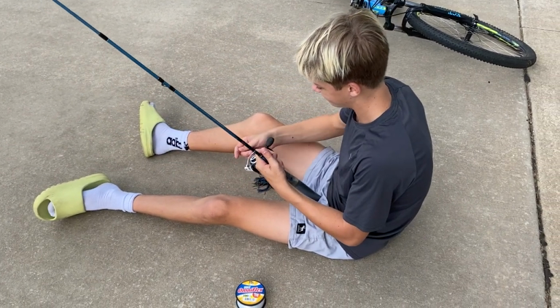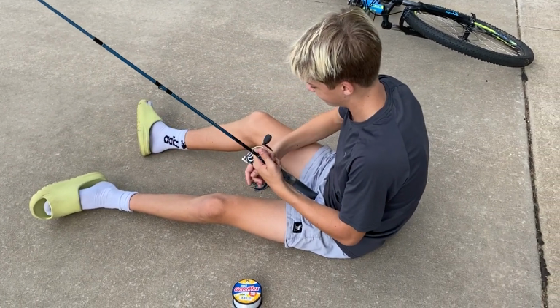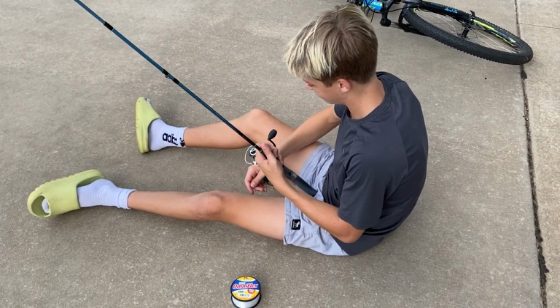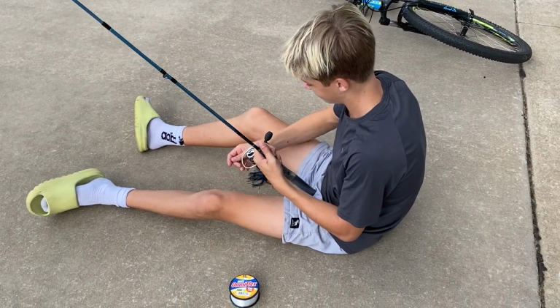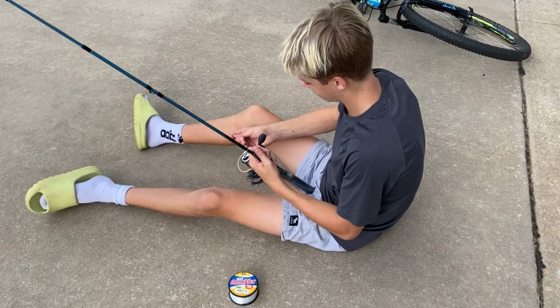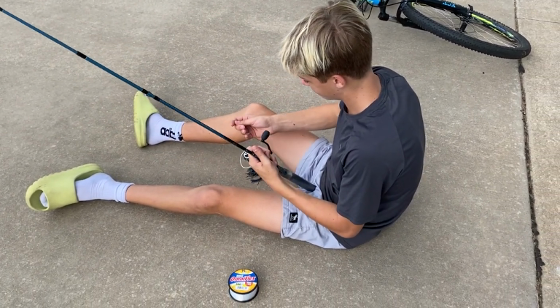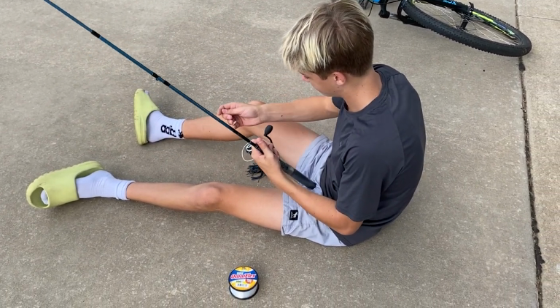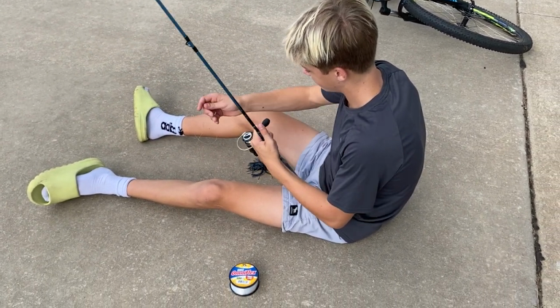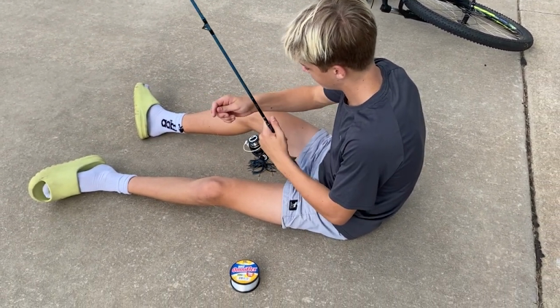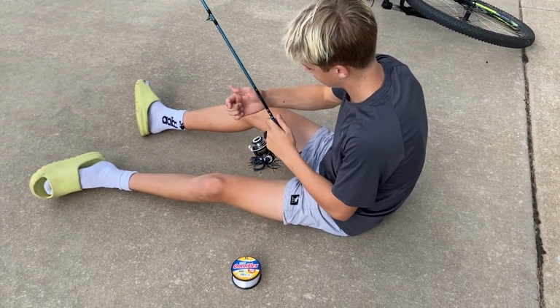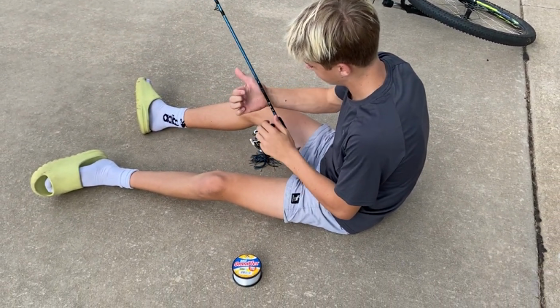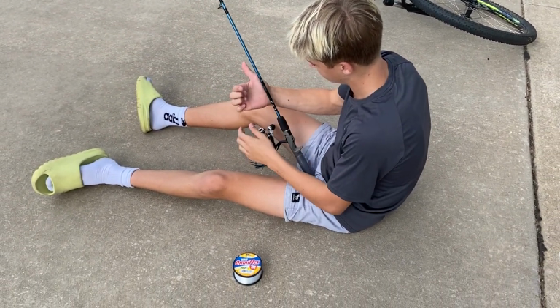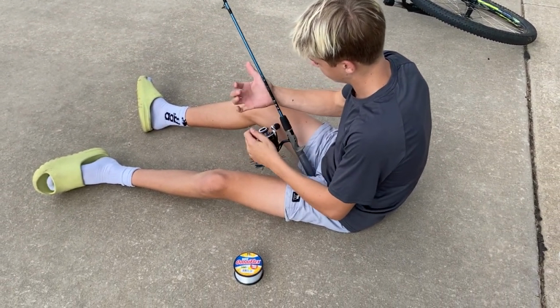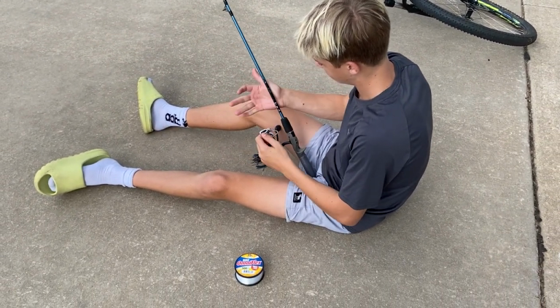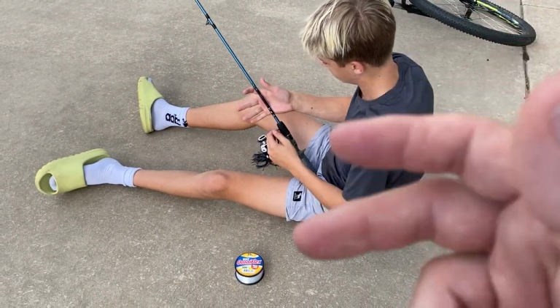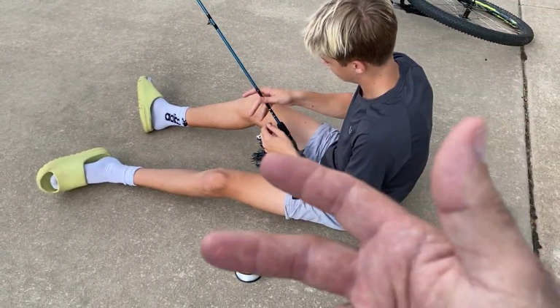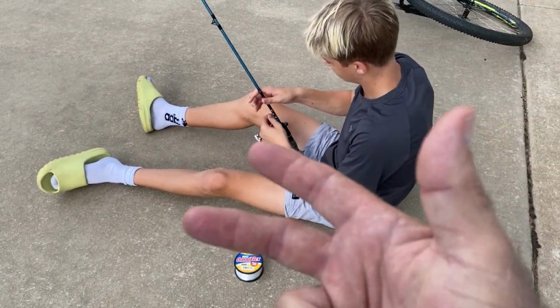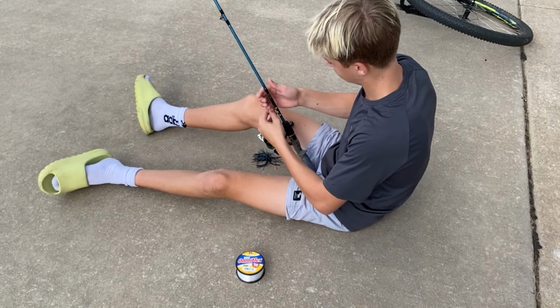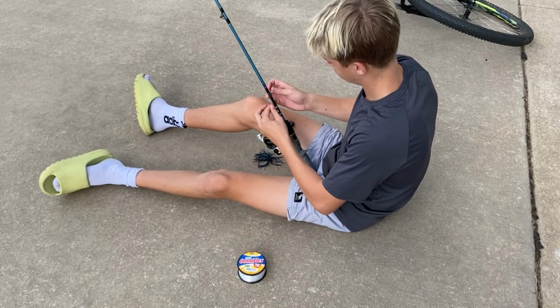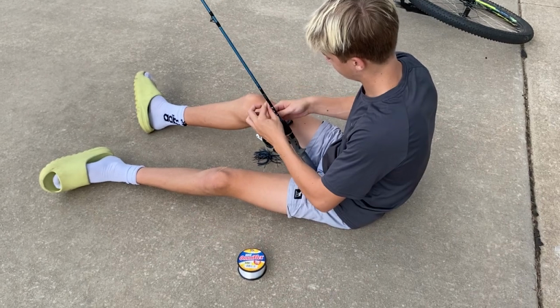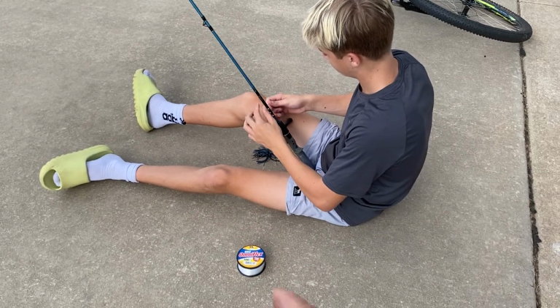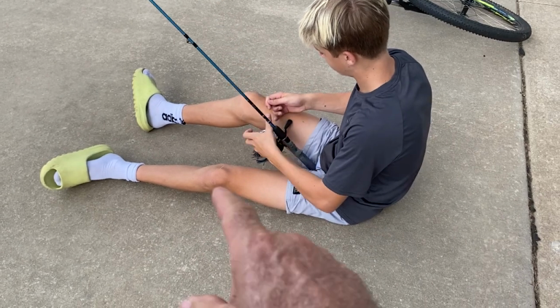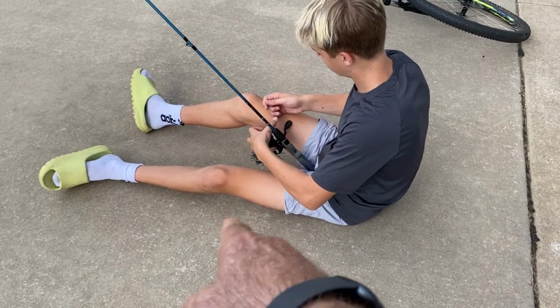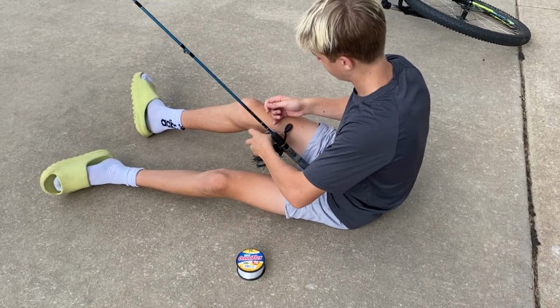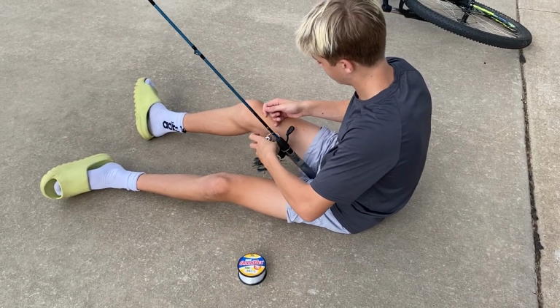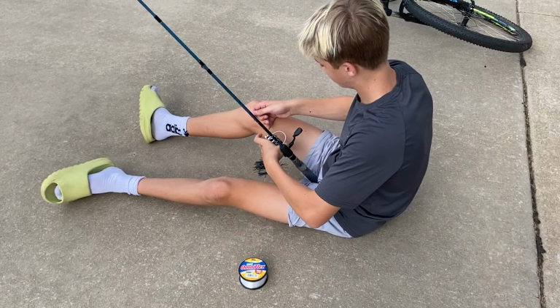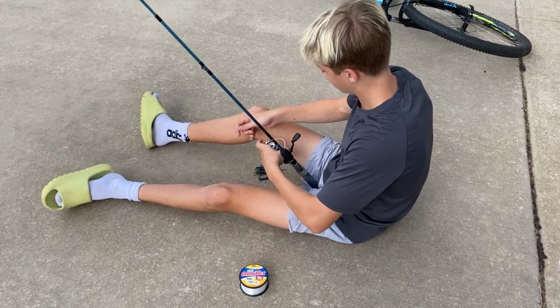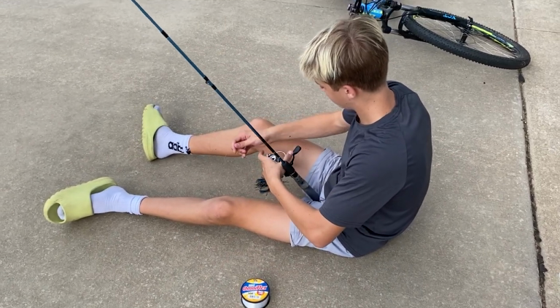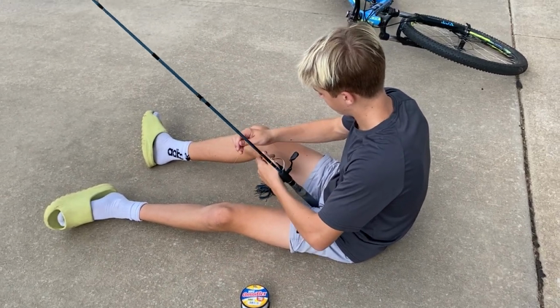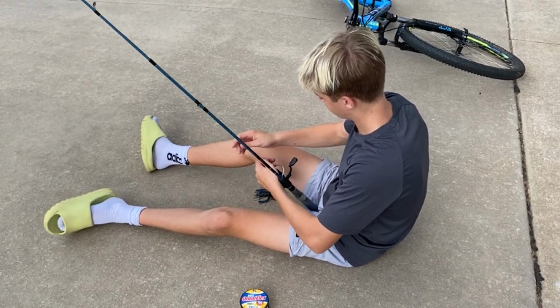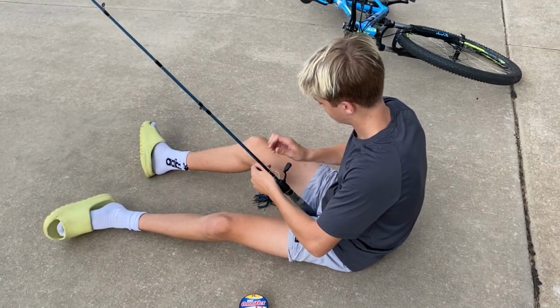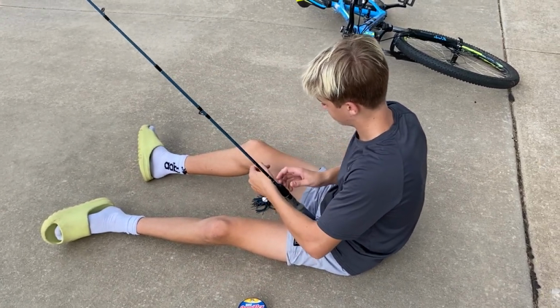We're gonna go down and check it out here in a little bit, but that's my review — it's good line. Zebco is a great brand. God bless.